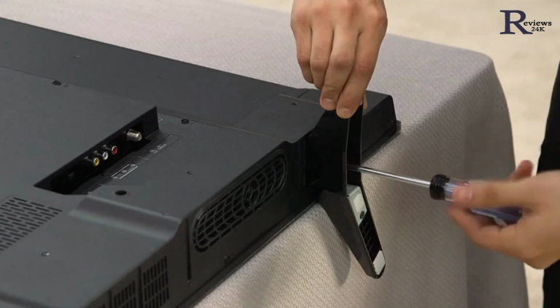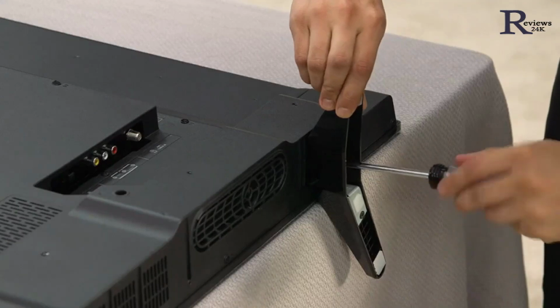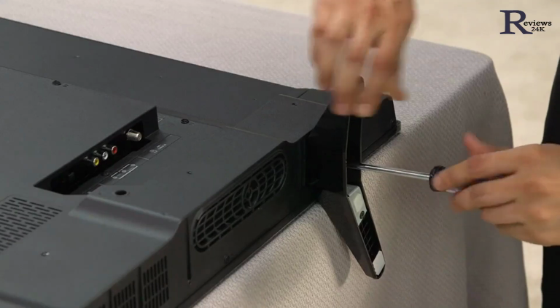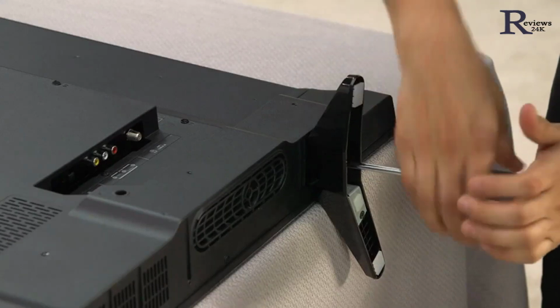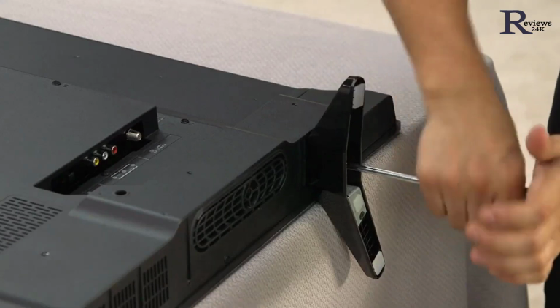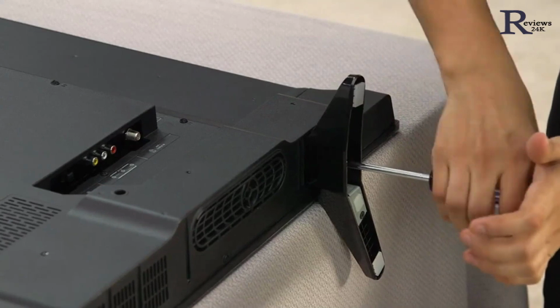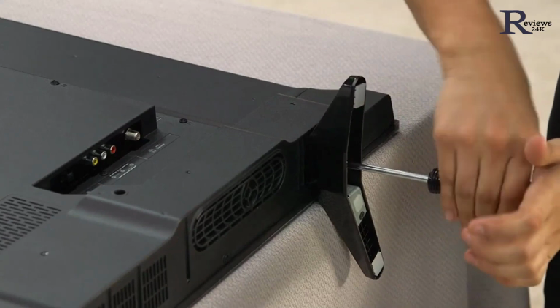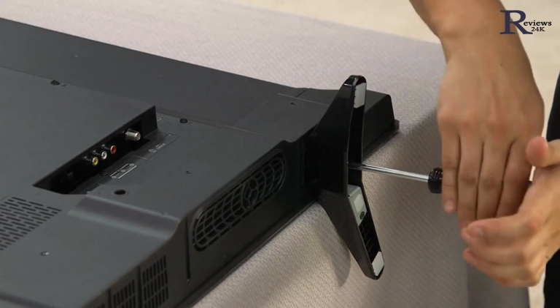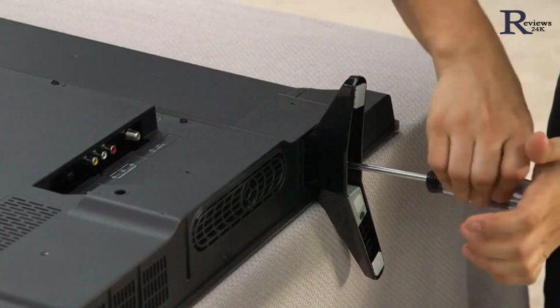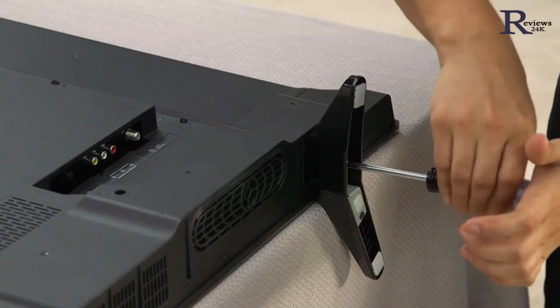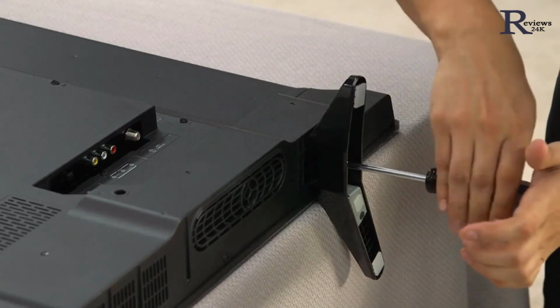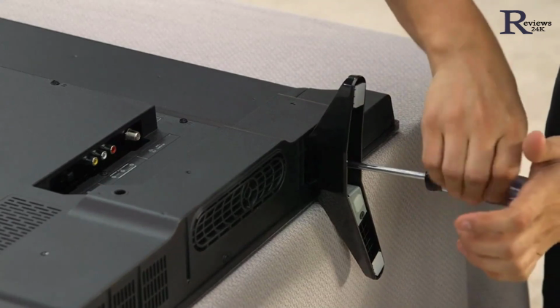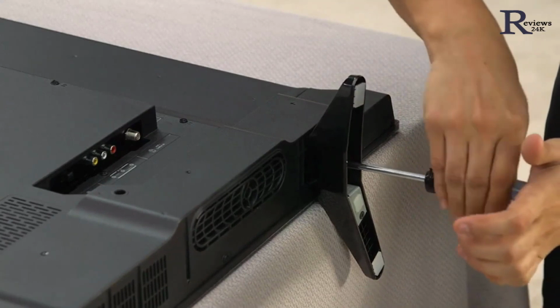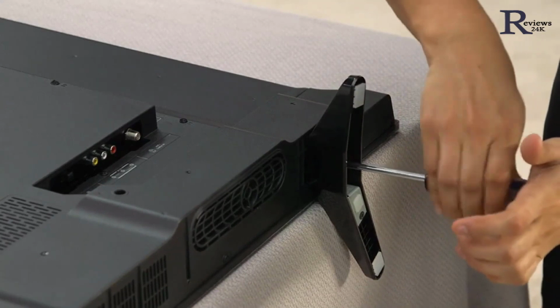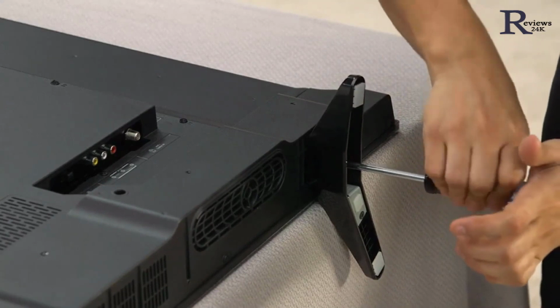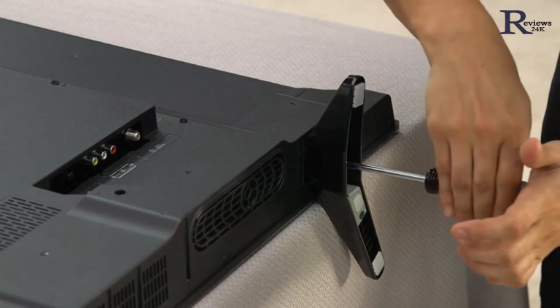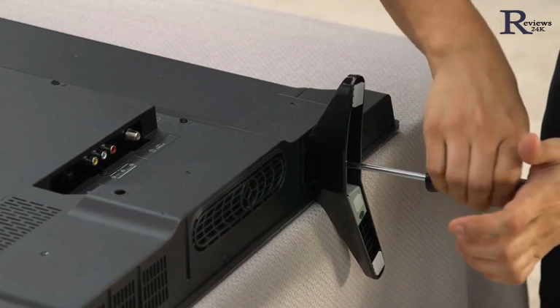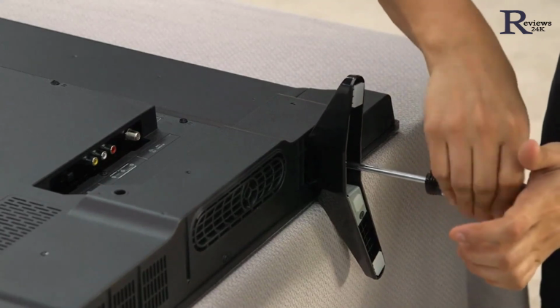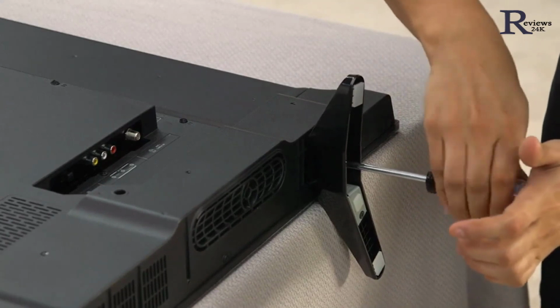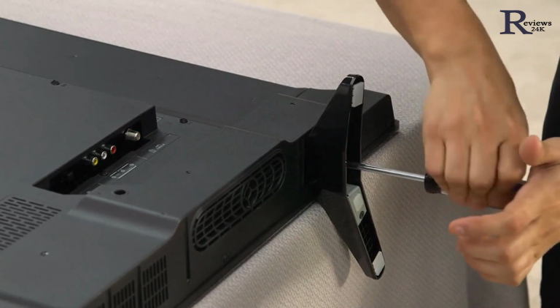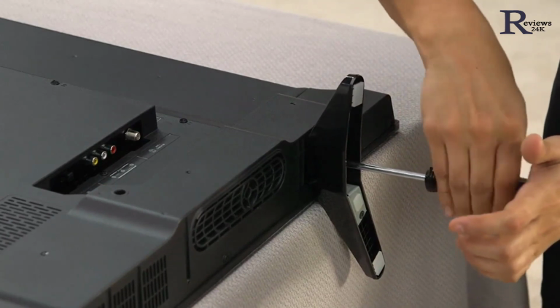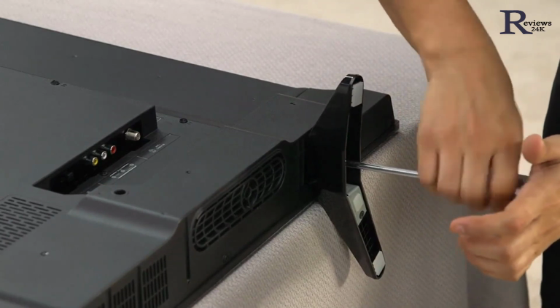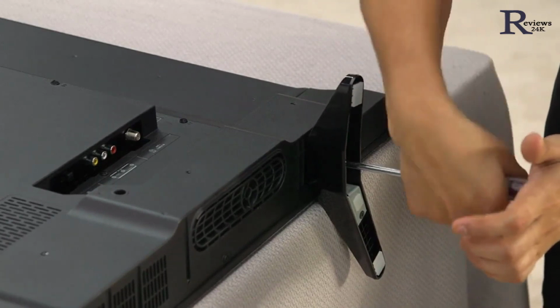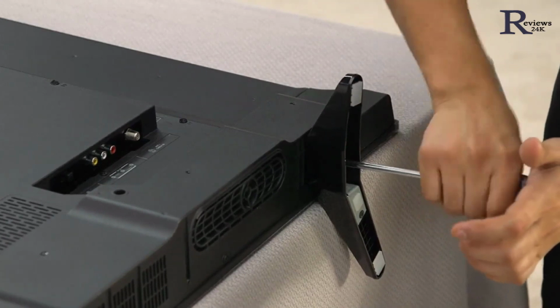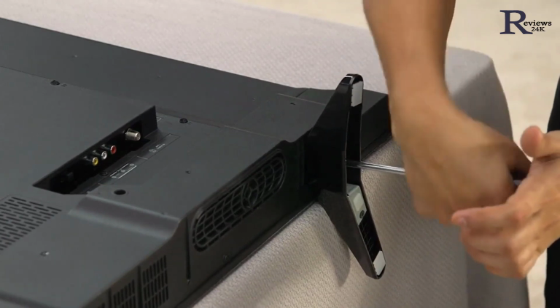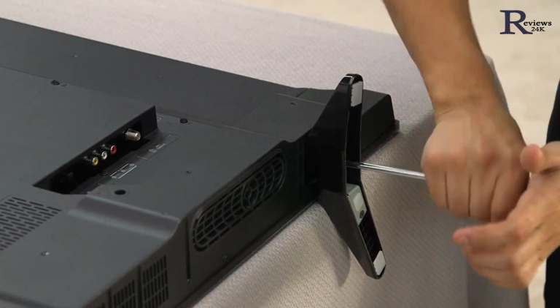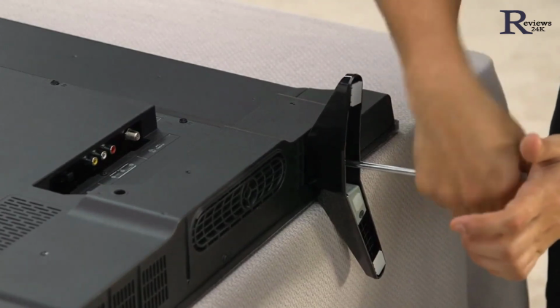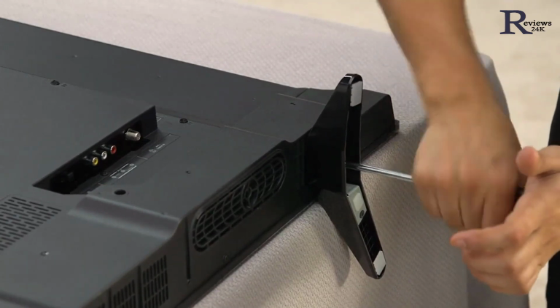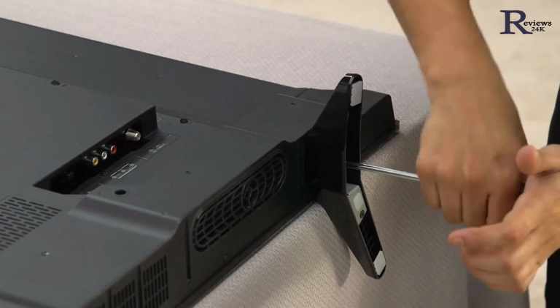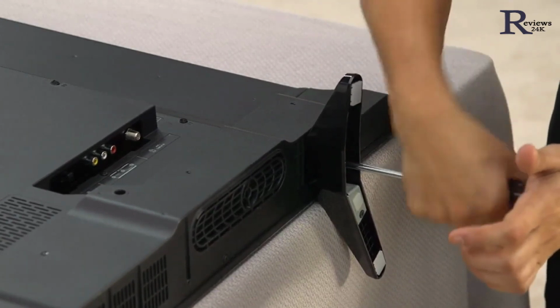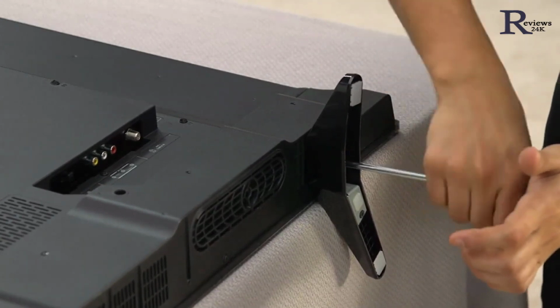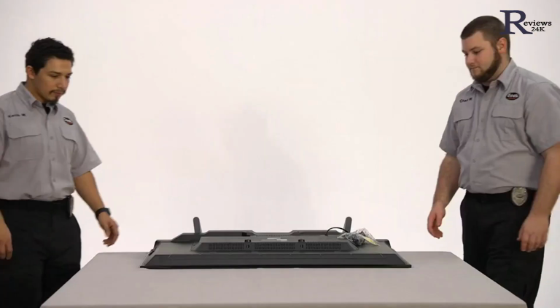Toshiba TVs have several stand styles. Be sure to follow the instructions in your stand assembly or quick start guide. Use the provided hardware and remember not to over-tighten the screws.